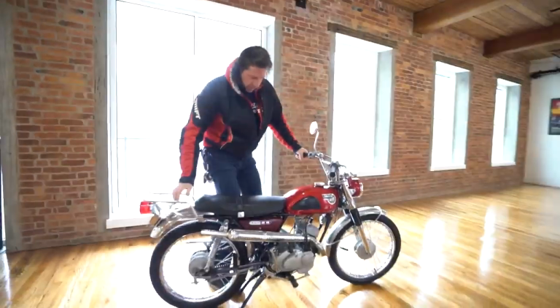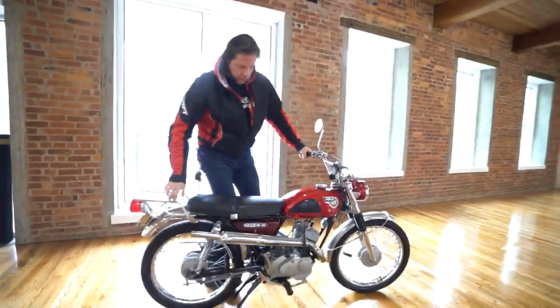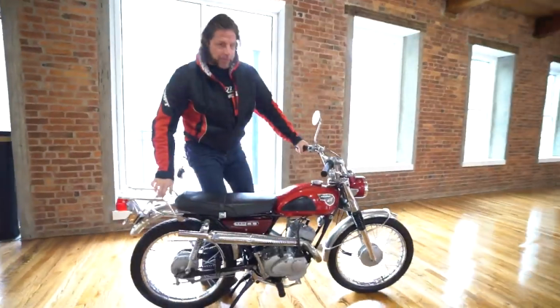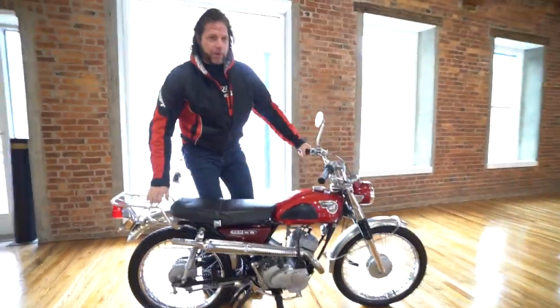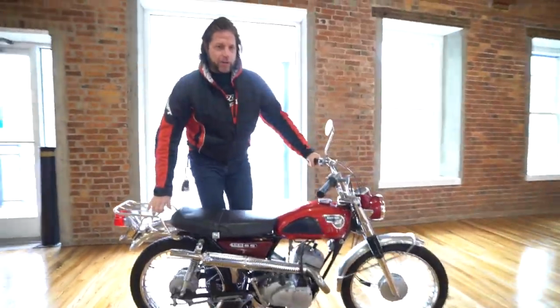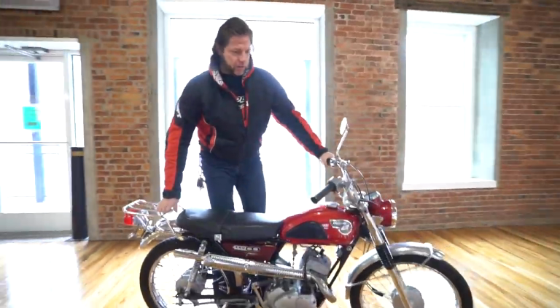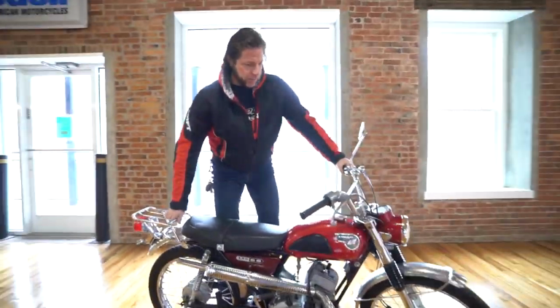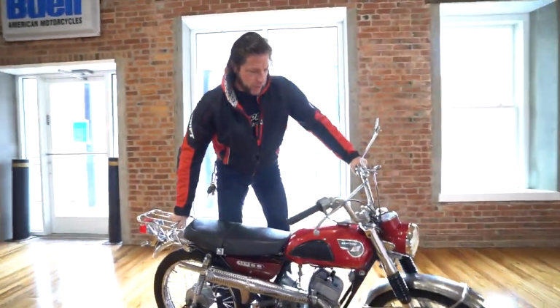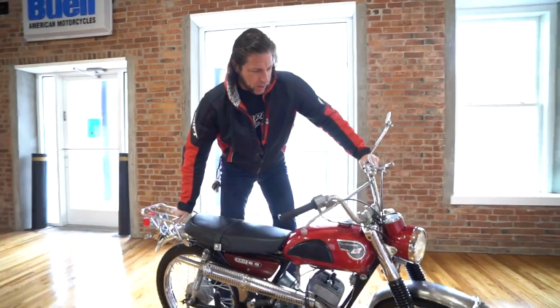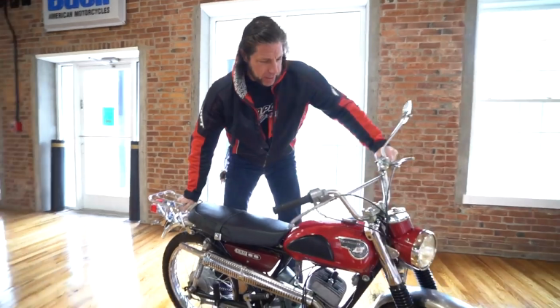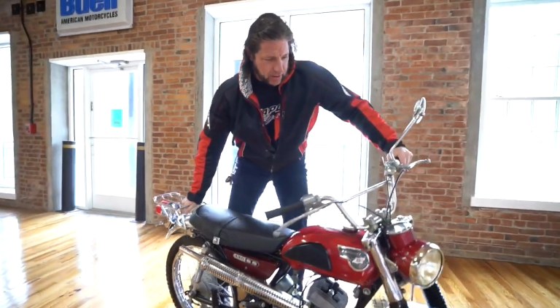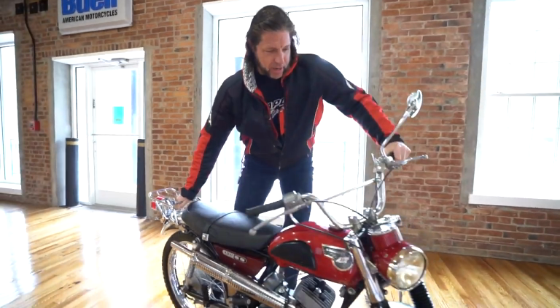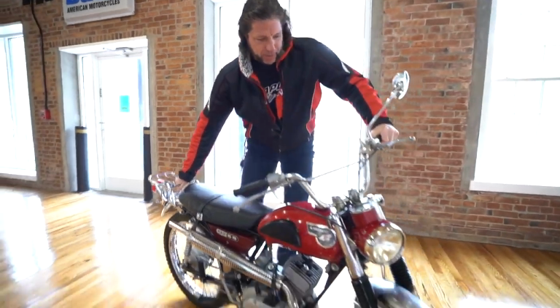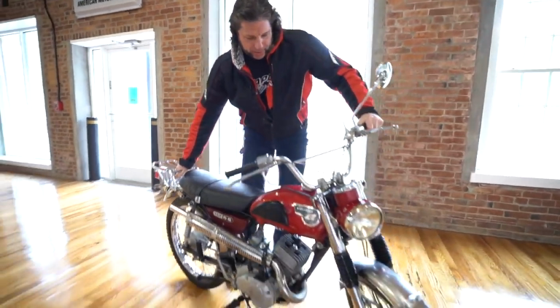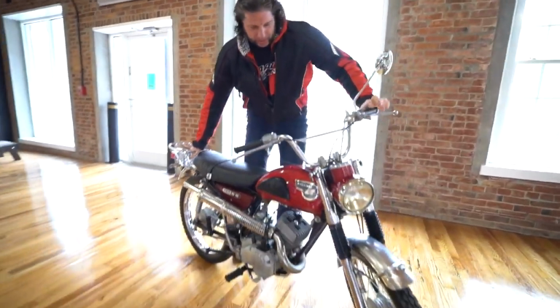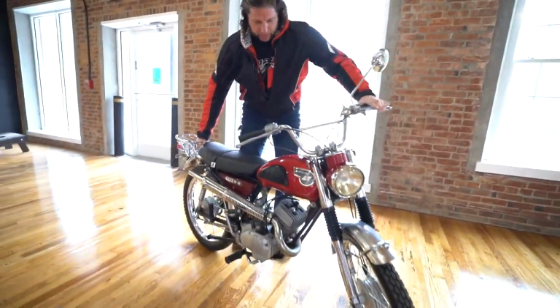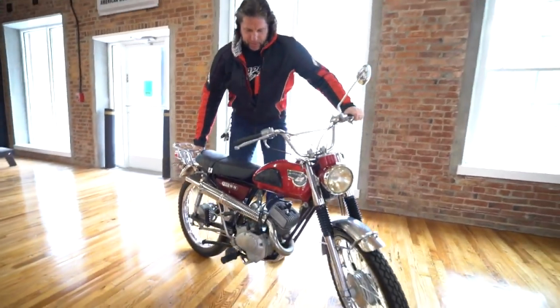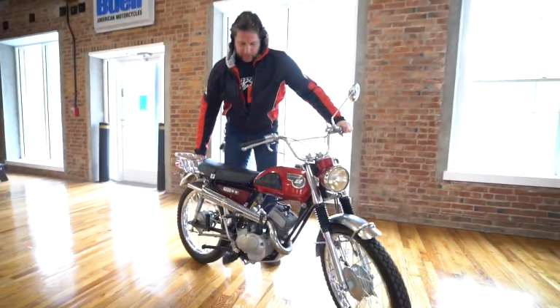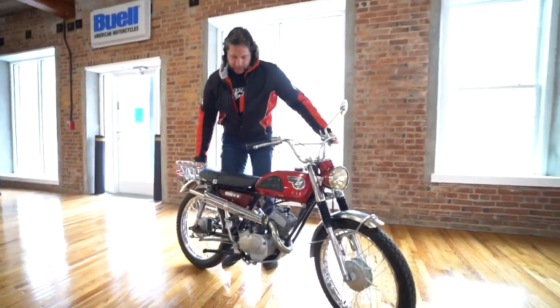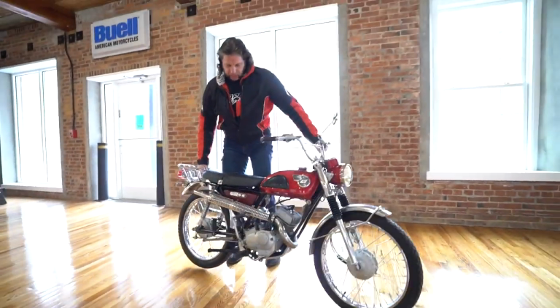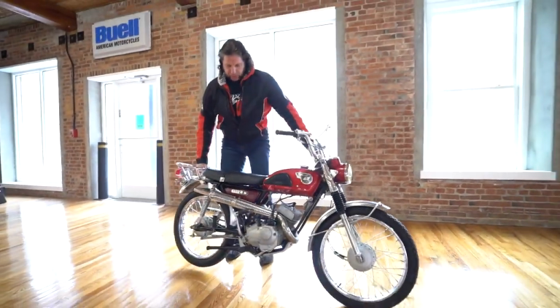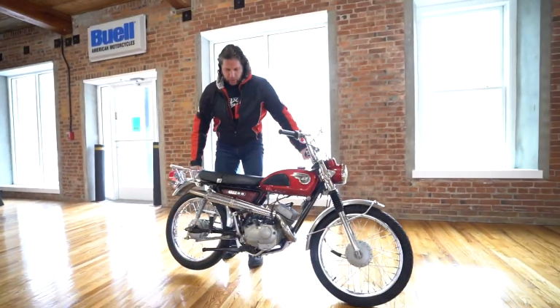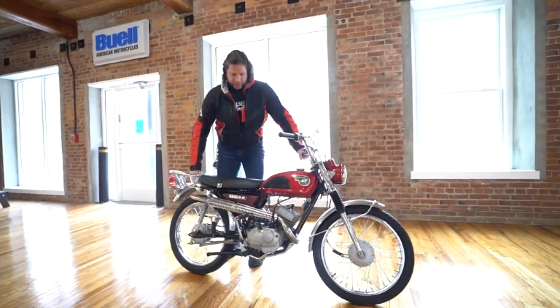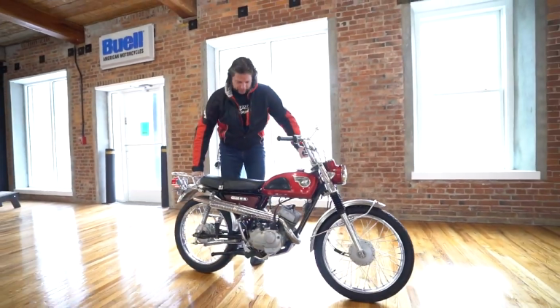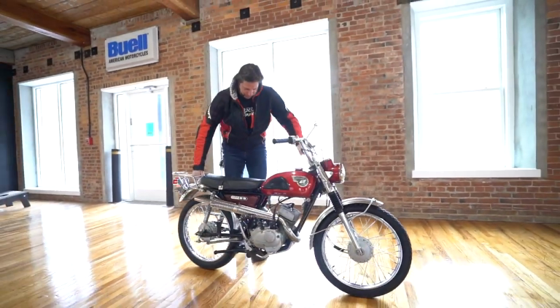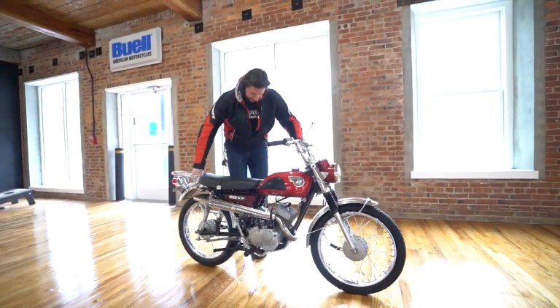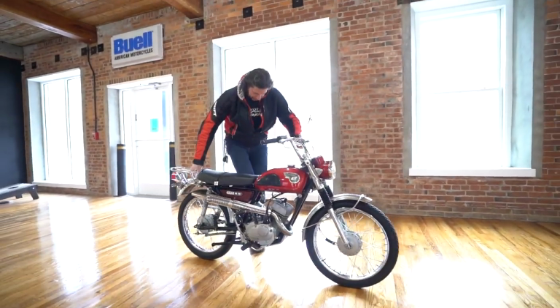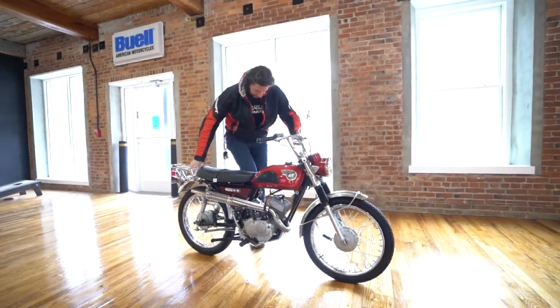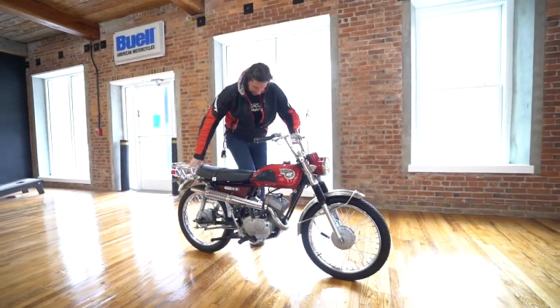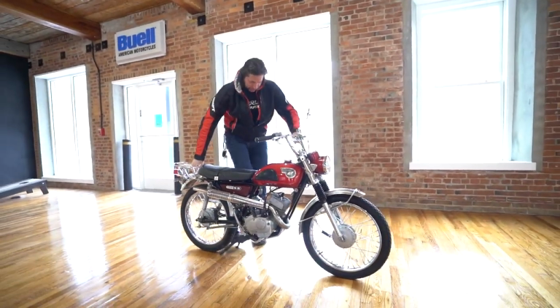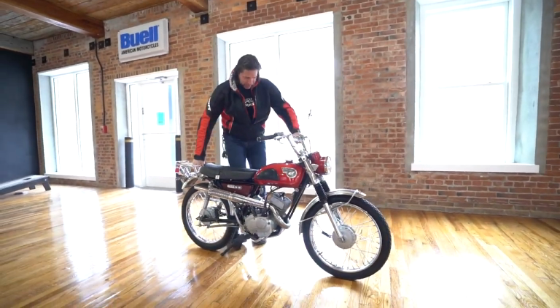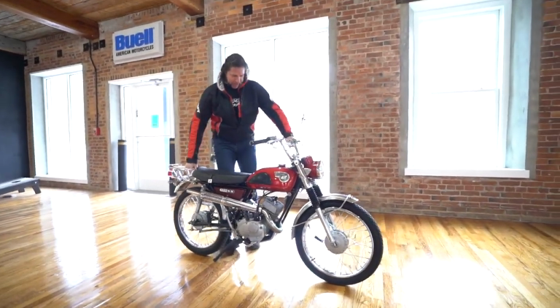I can ride this little beauty all day long, but it gets a little smoky inside here.